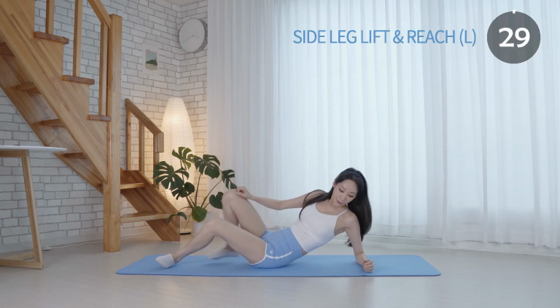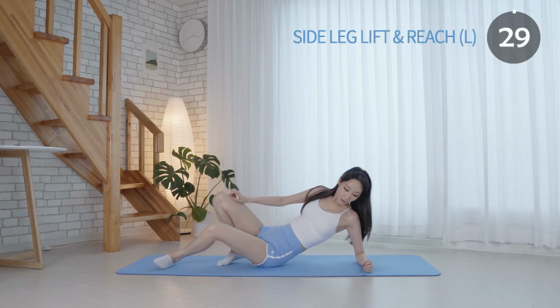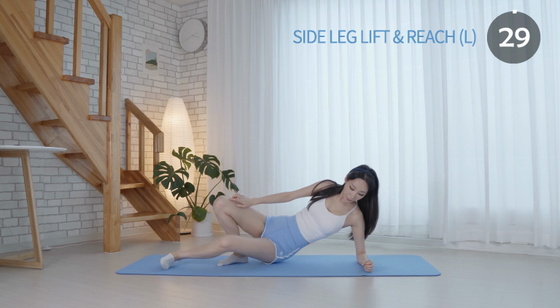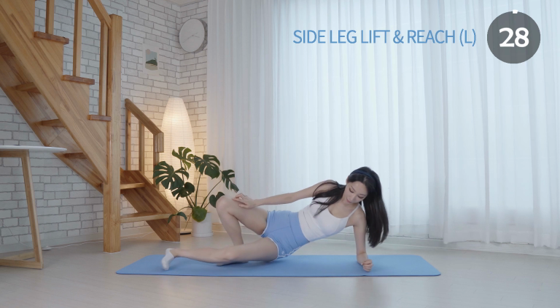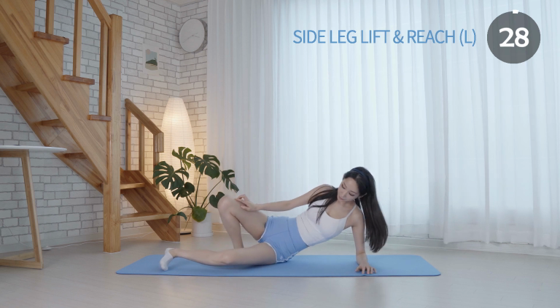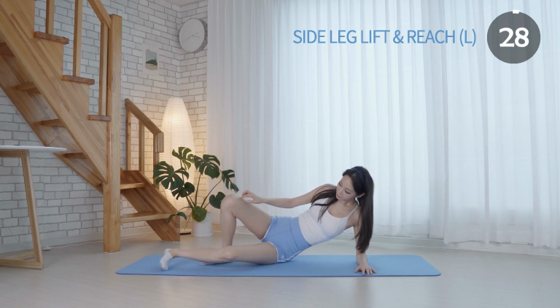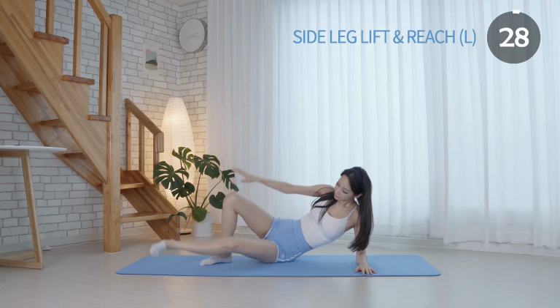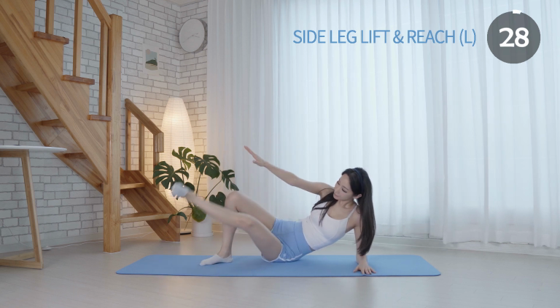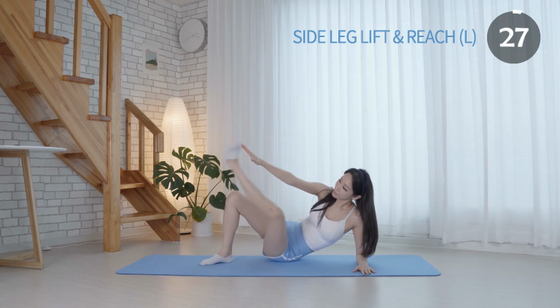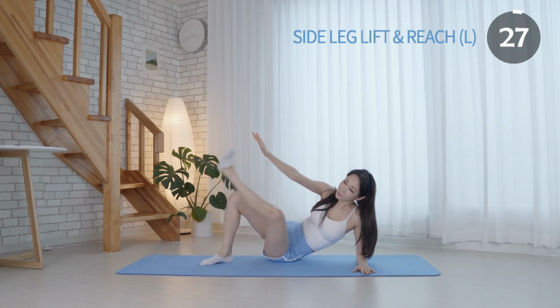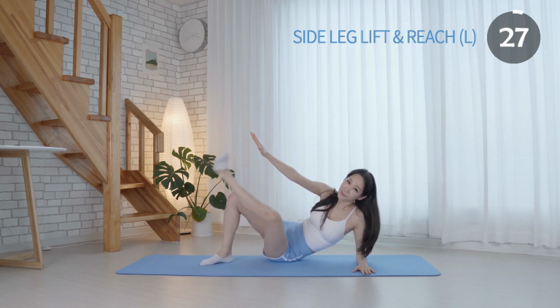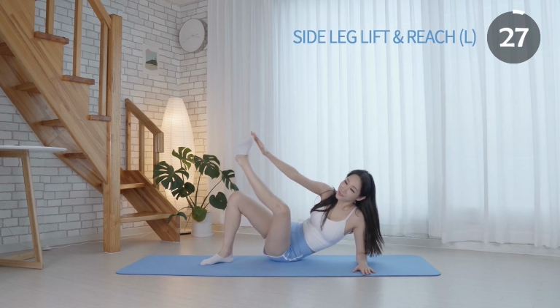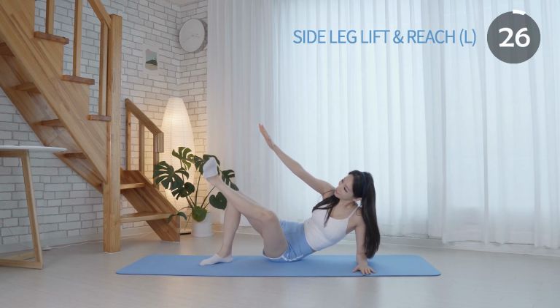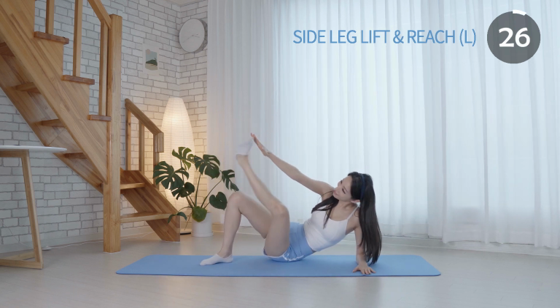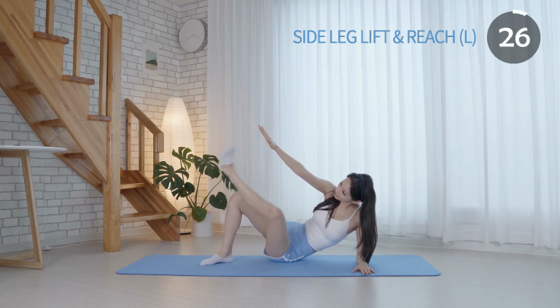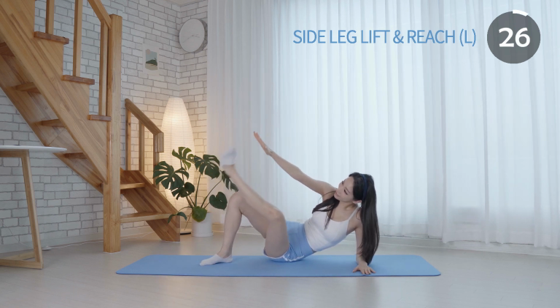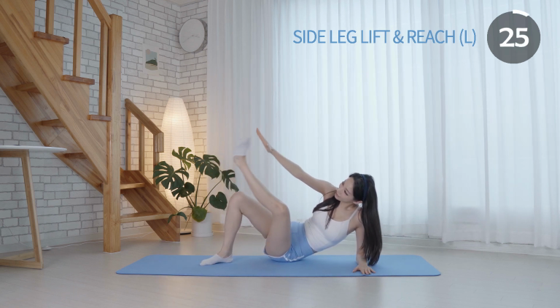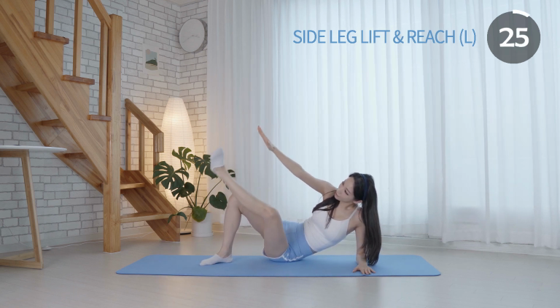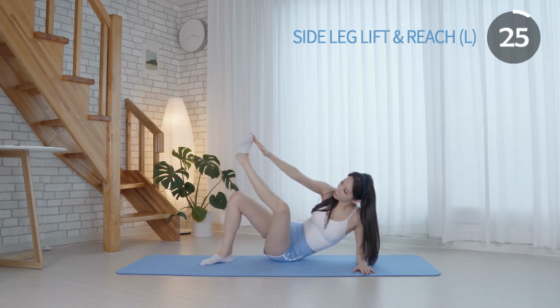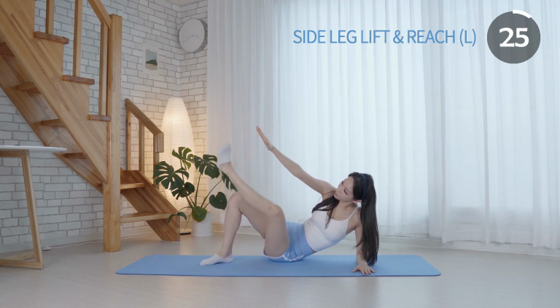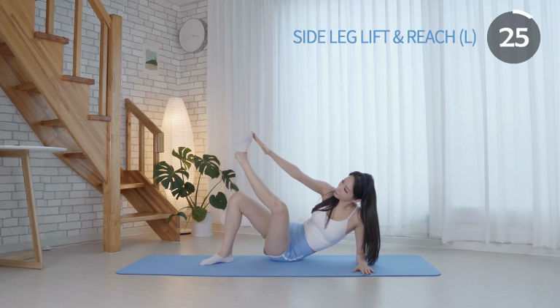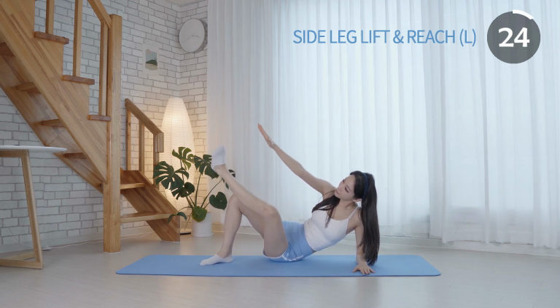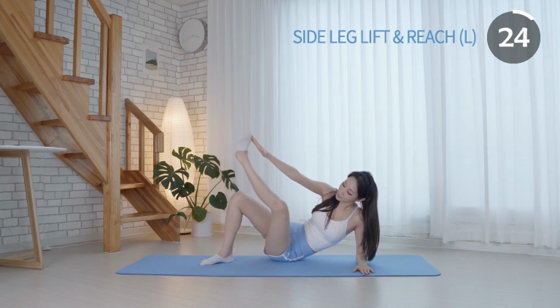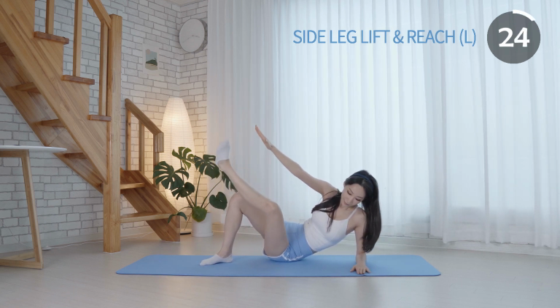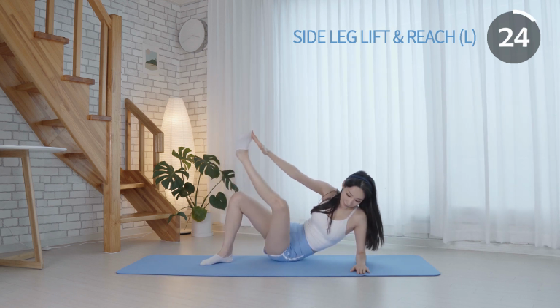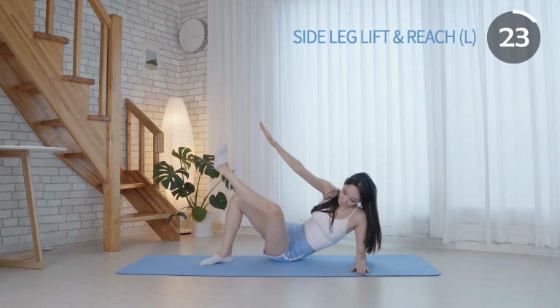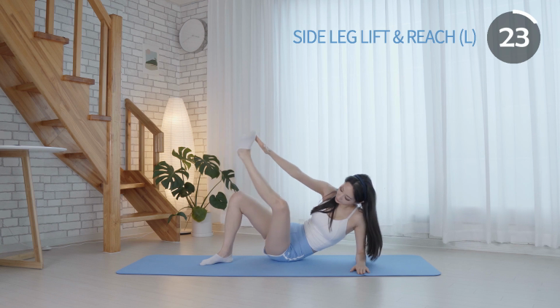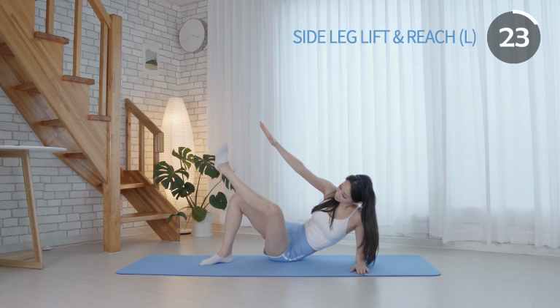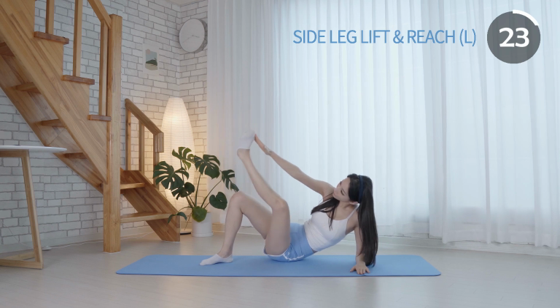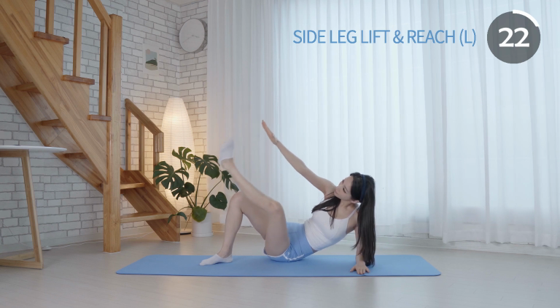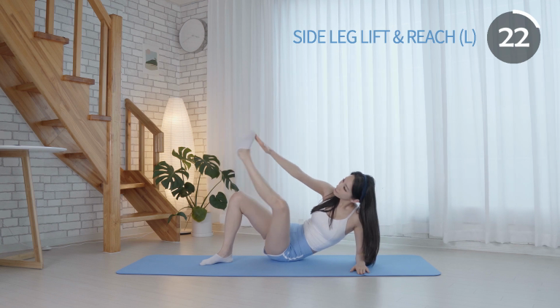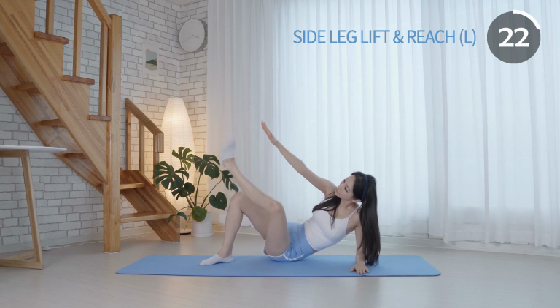Naturally, keep breathing. Try to reach your foot with the opposite hand. It is excellent for toning your inner thighs.